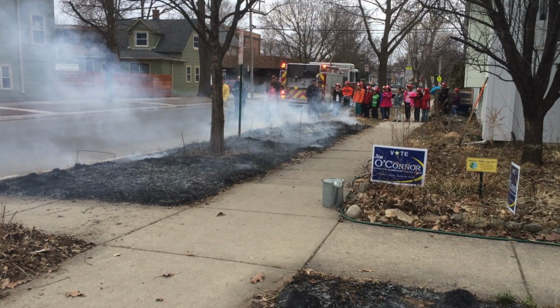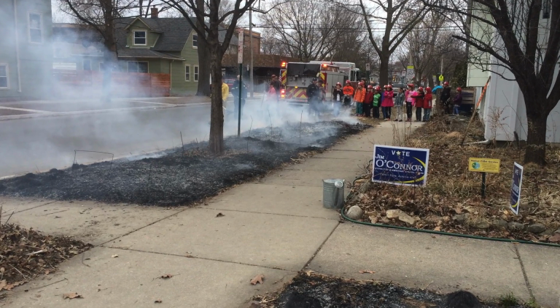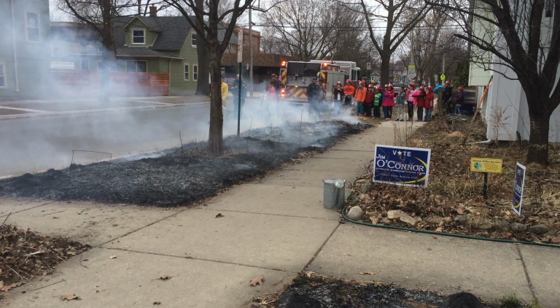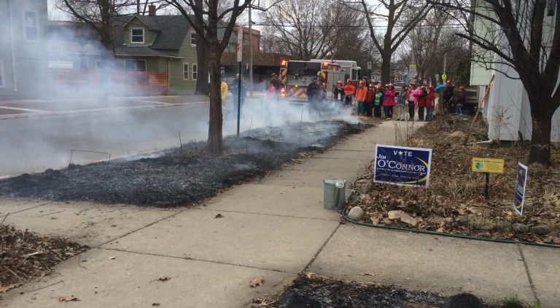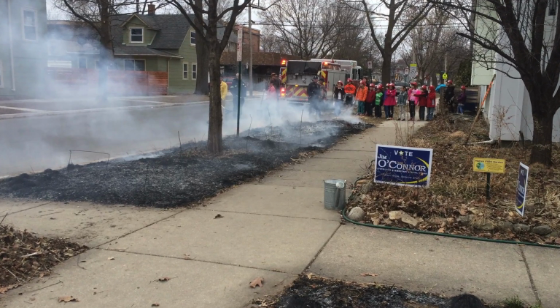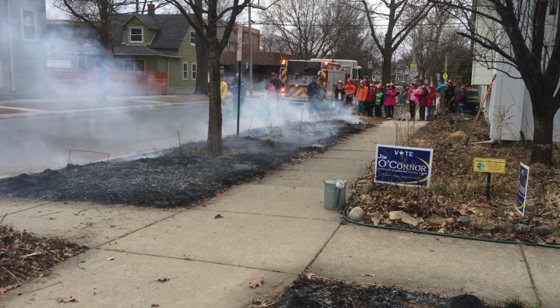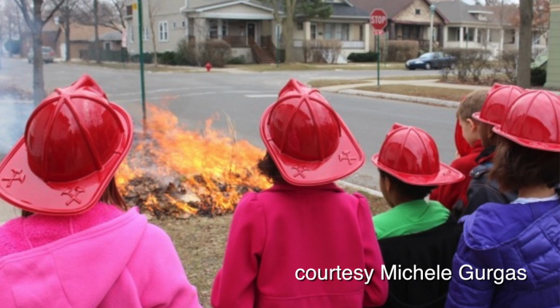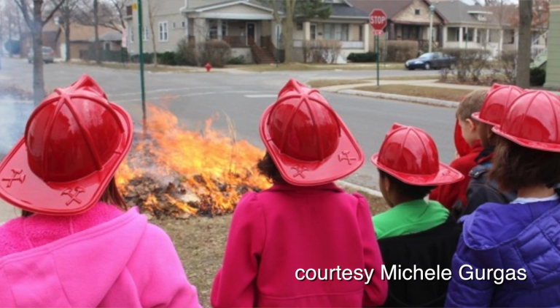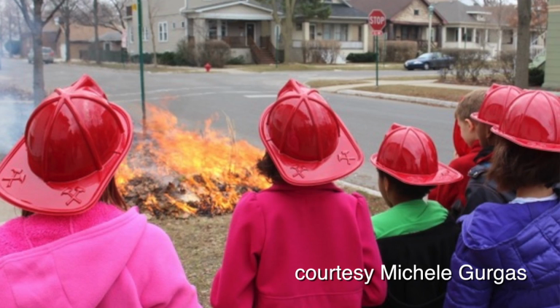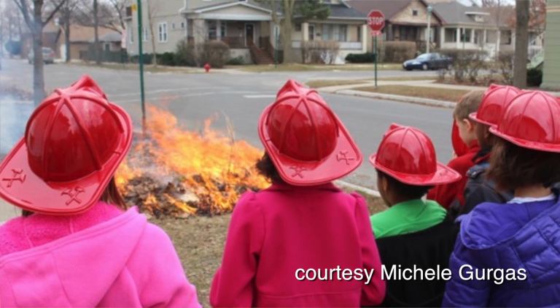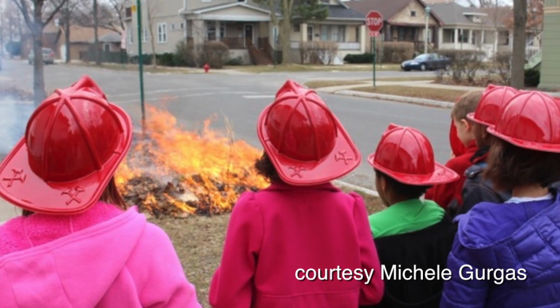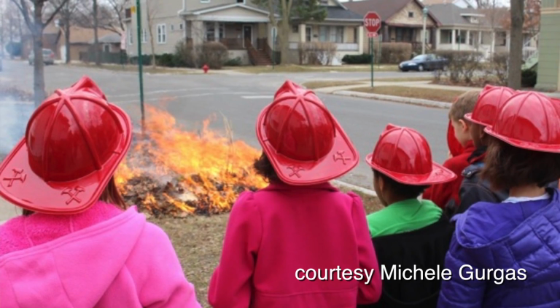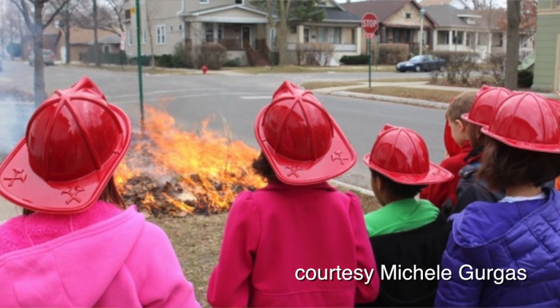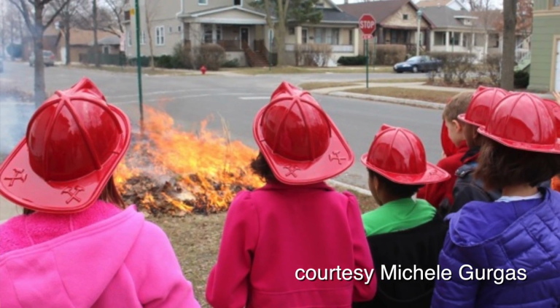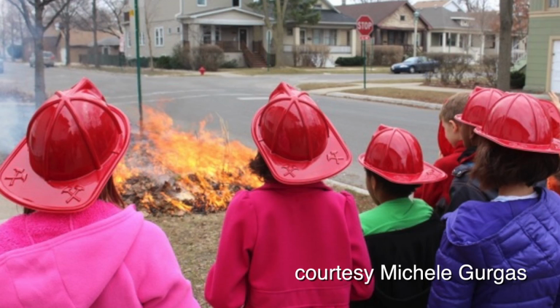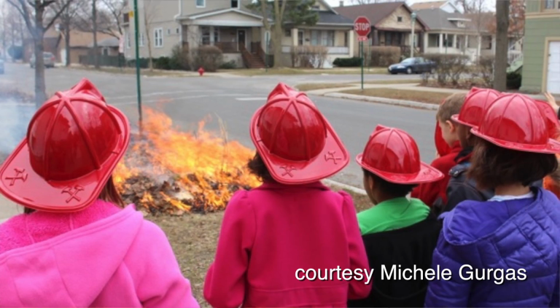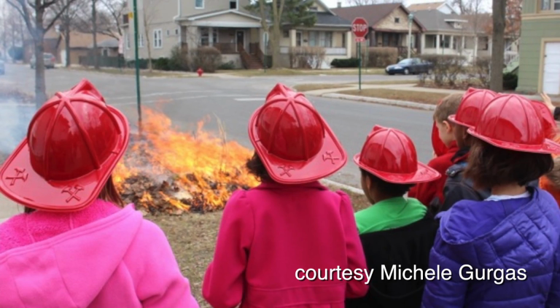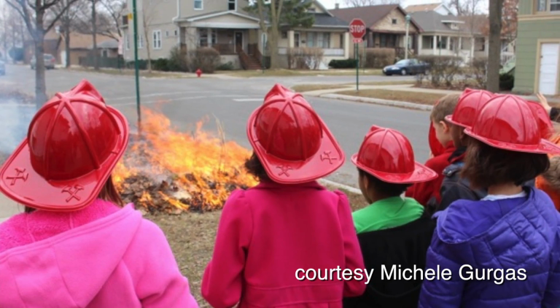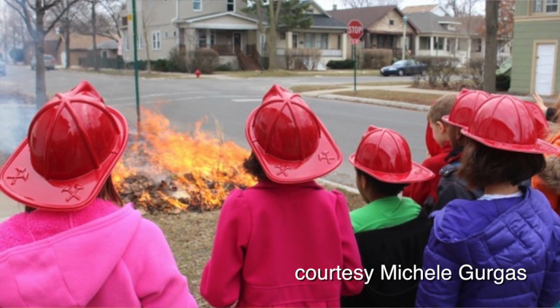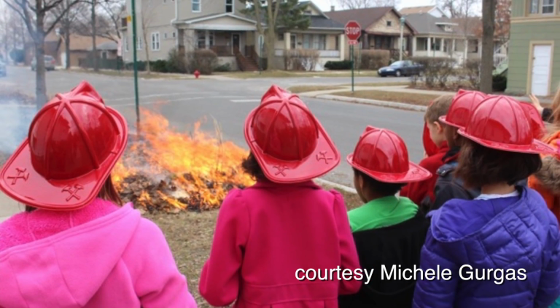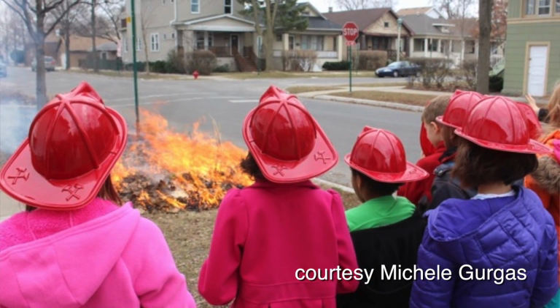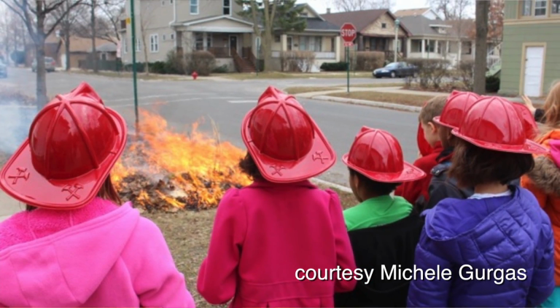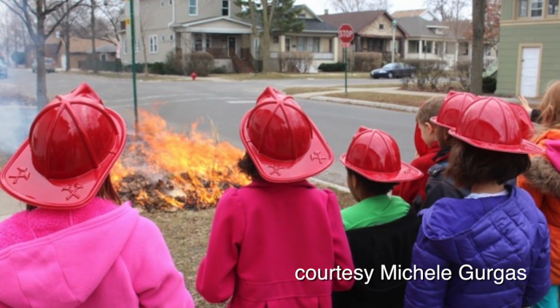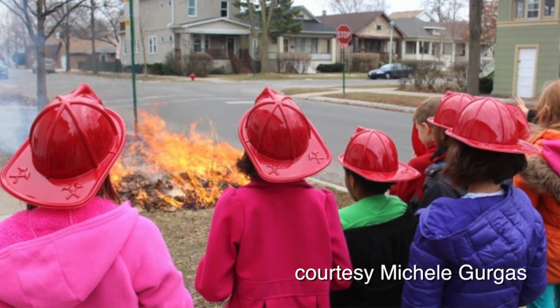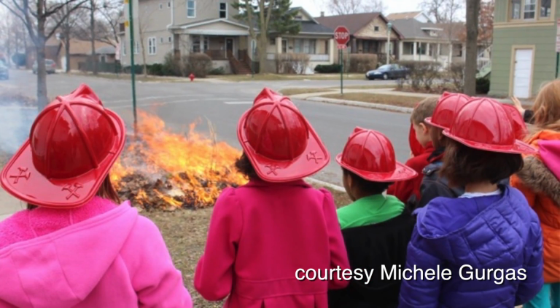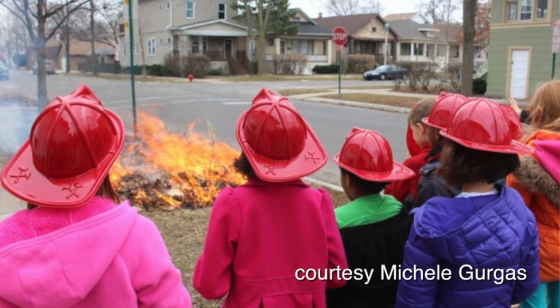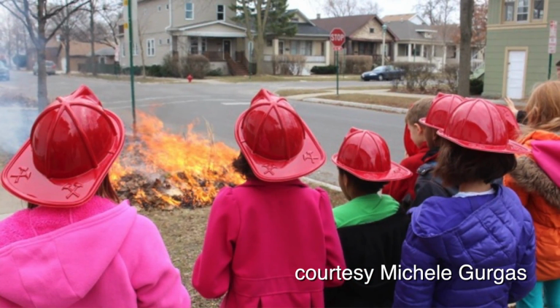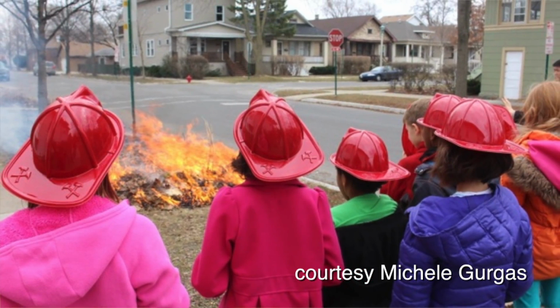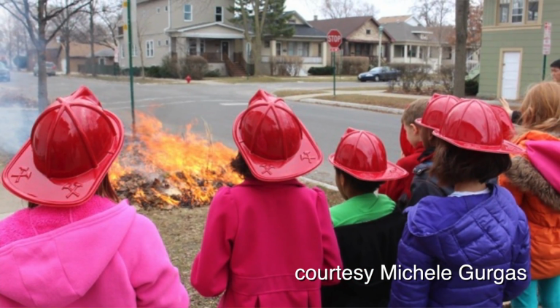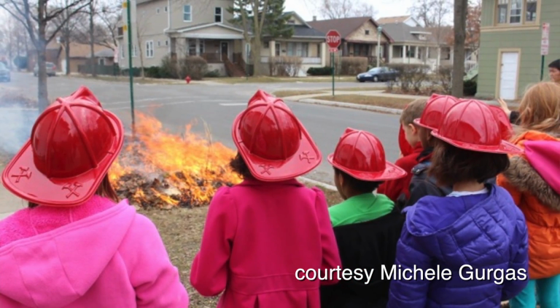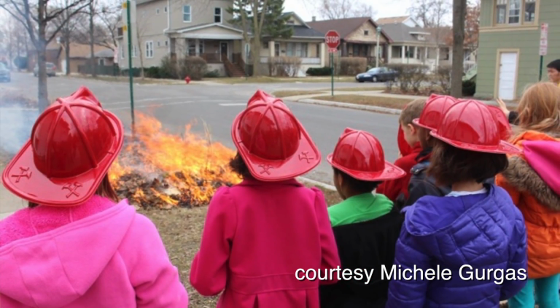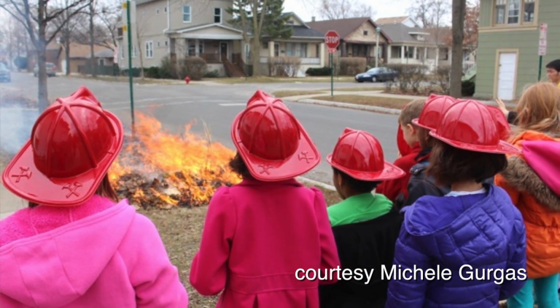We do it in full cooperation with the Village of Oak Park. Got all our permits, had my kids' class come over and watch. It was a nice educational opportunity, and we set it all on fire.